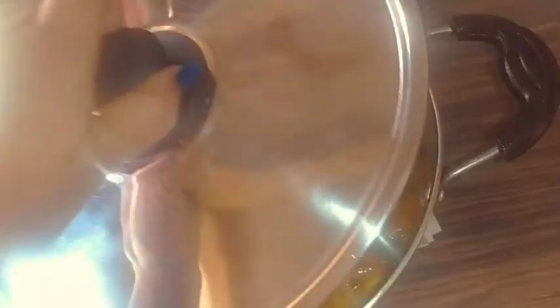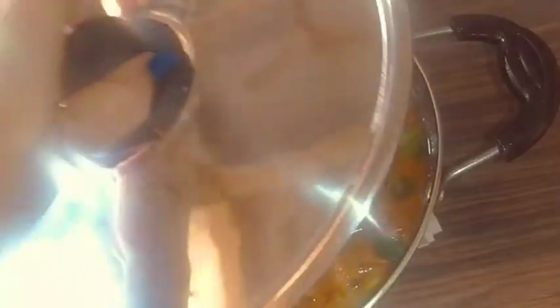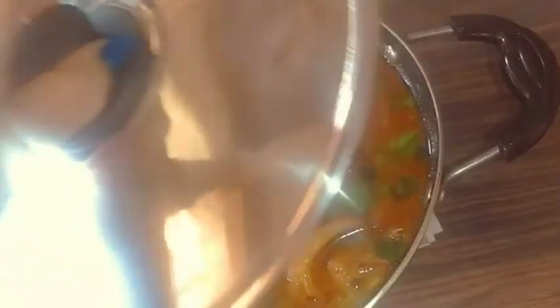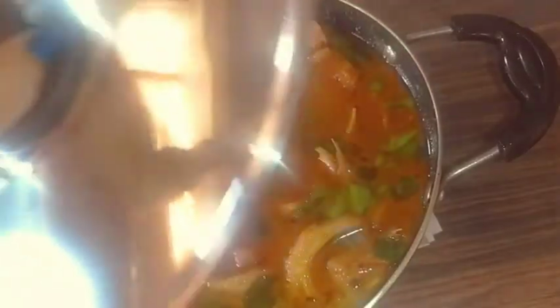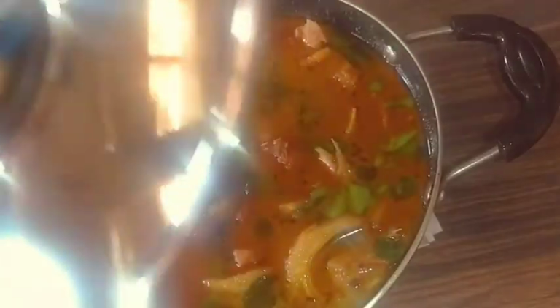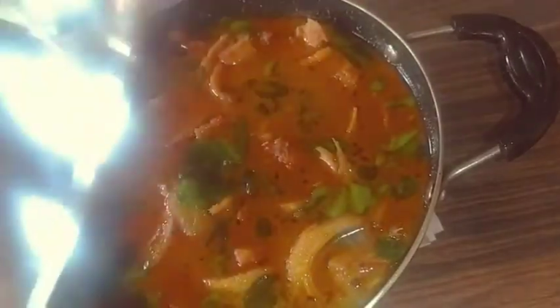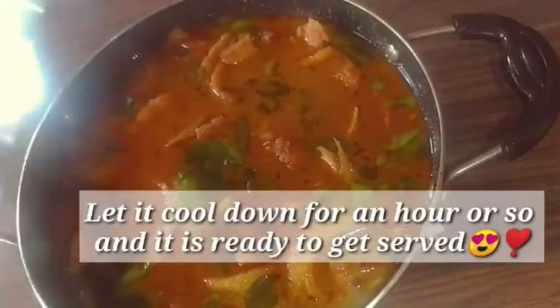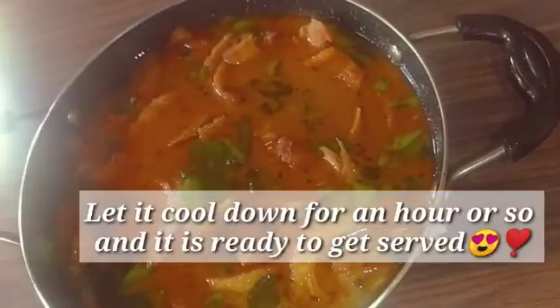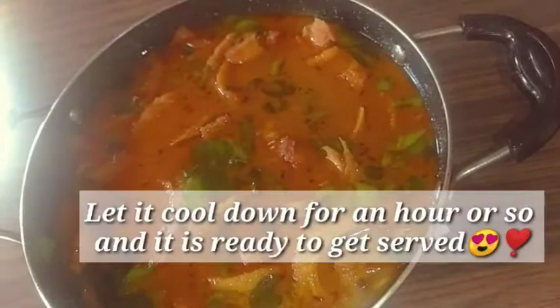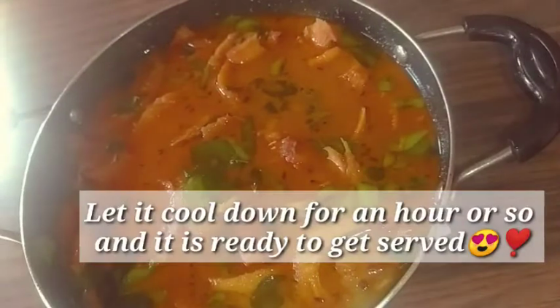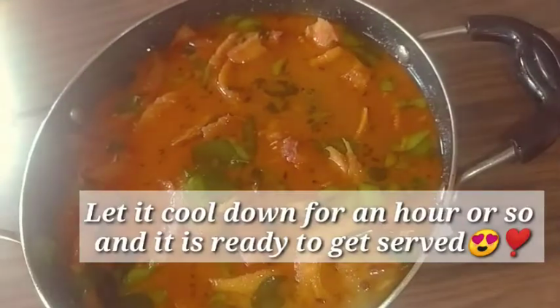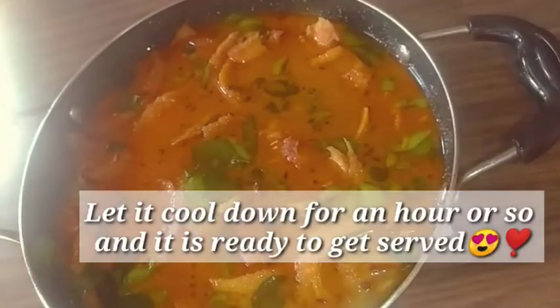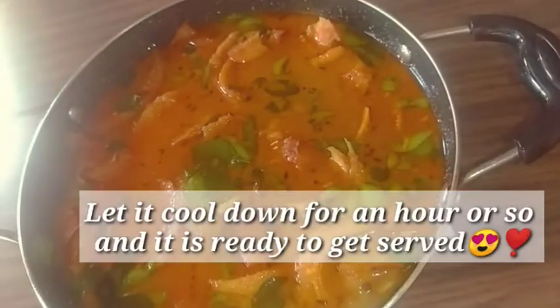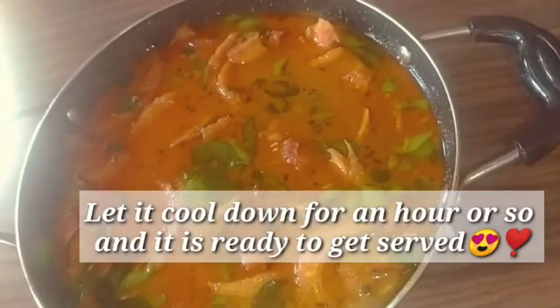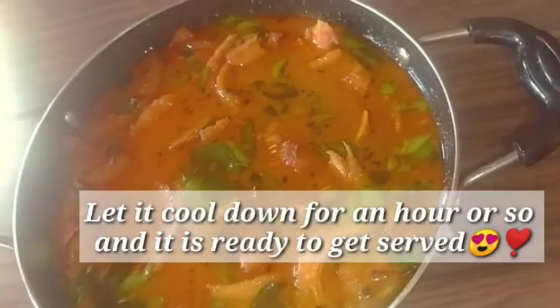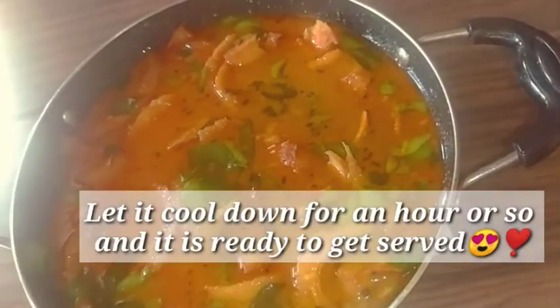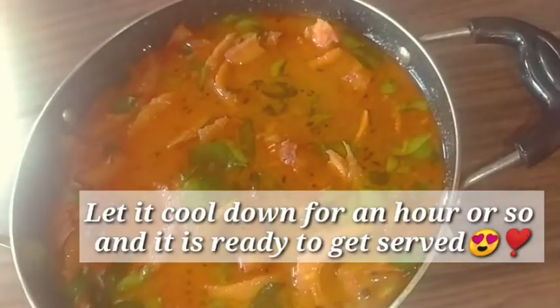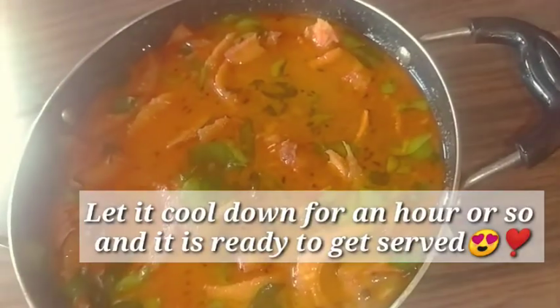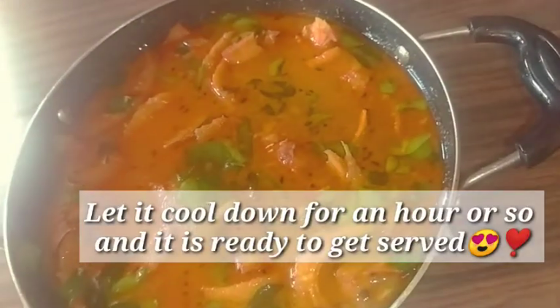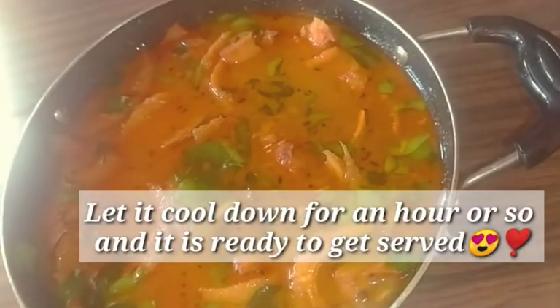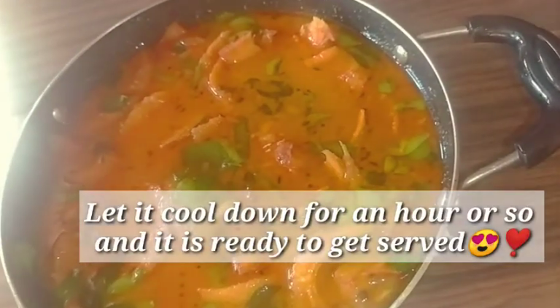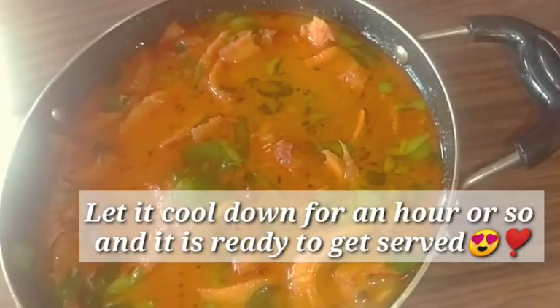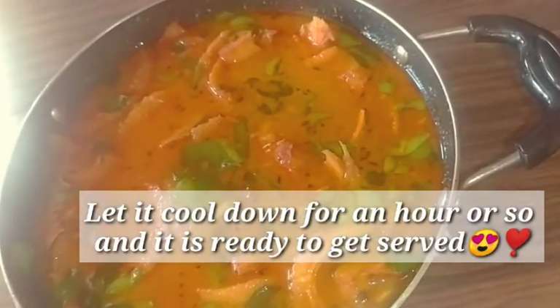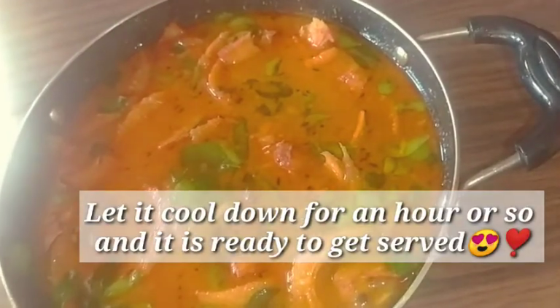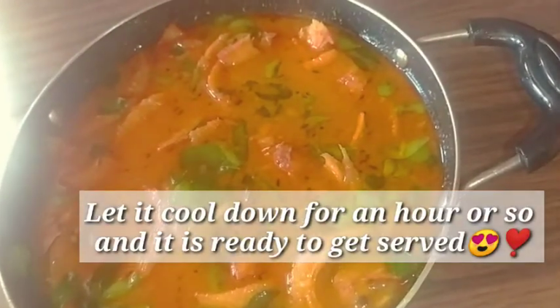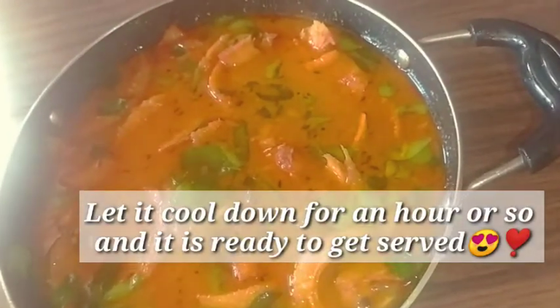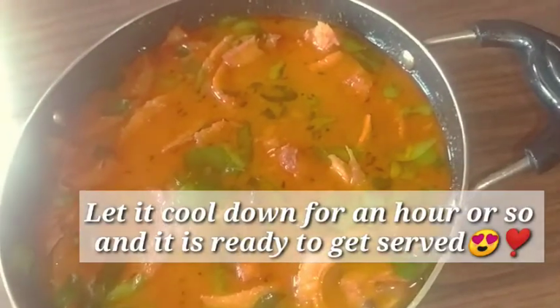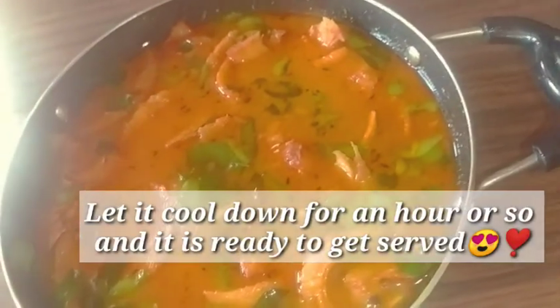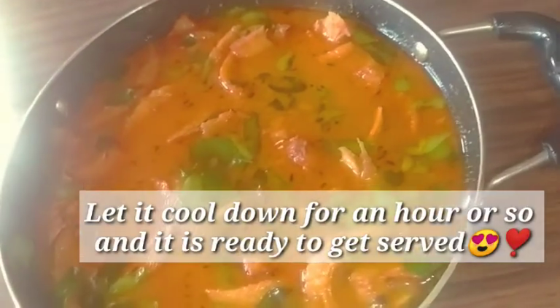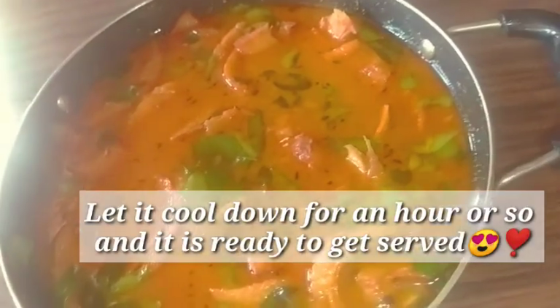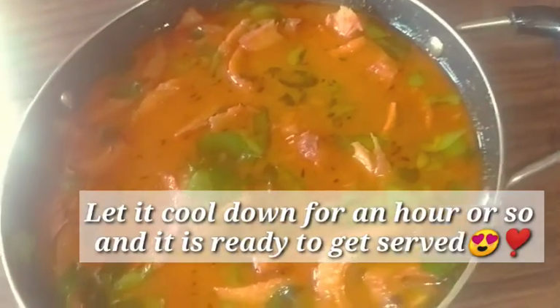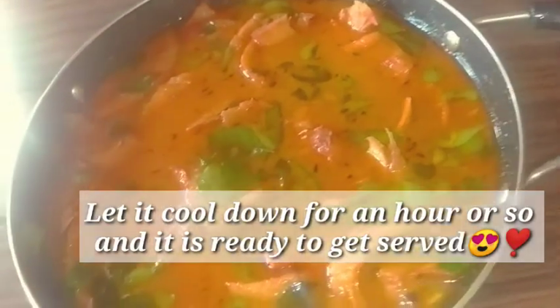Let it cool down for an hour or so and it's ready to be served.